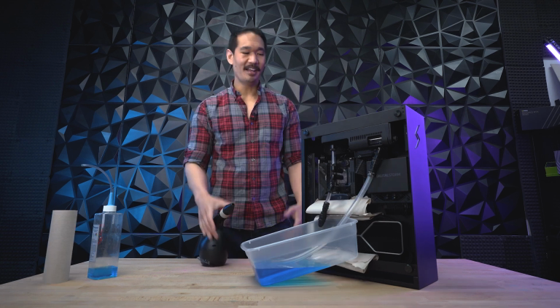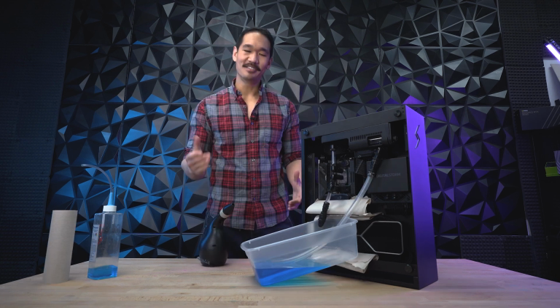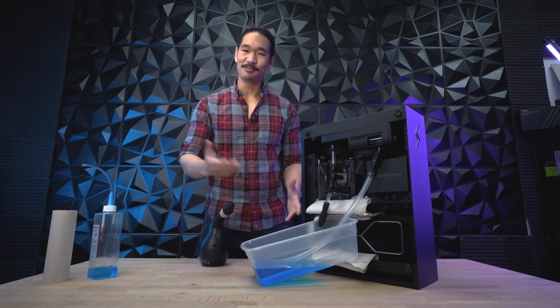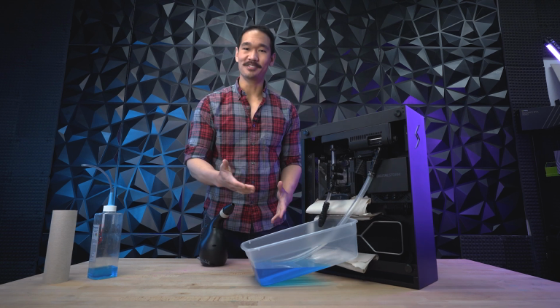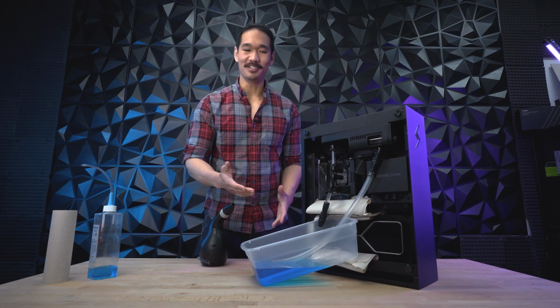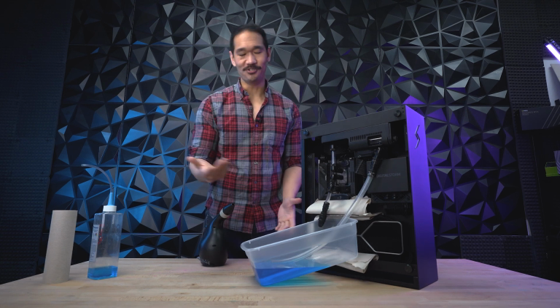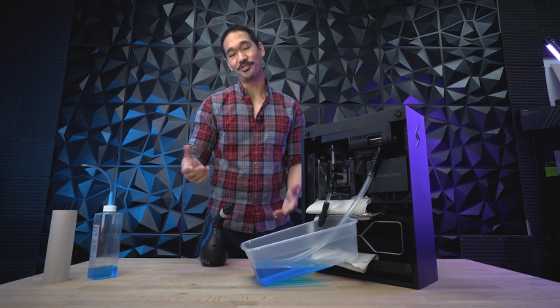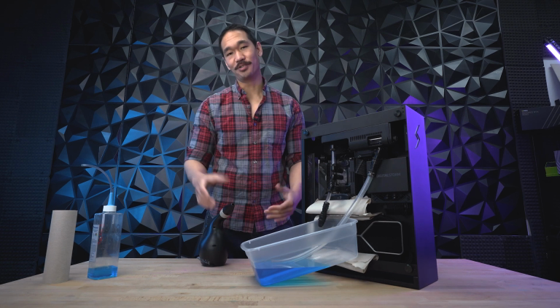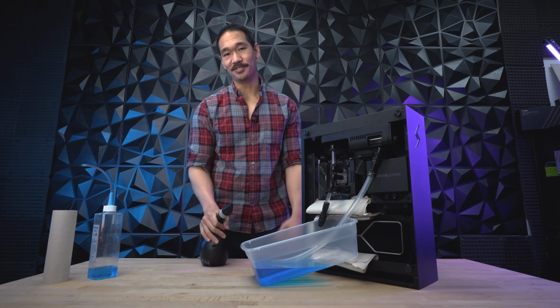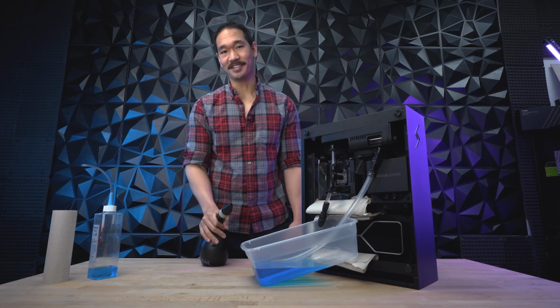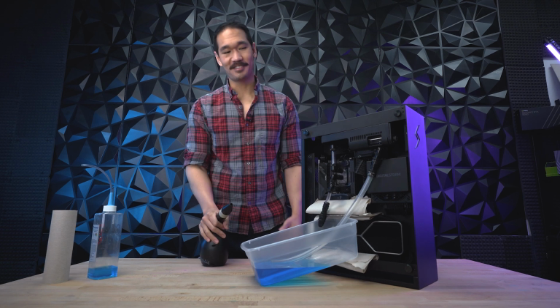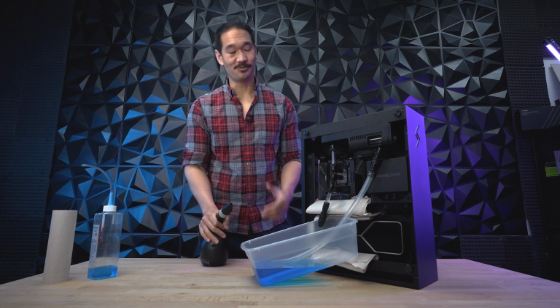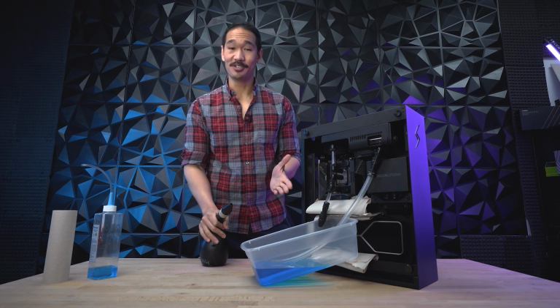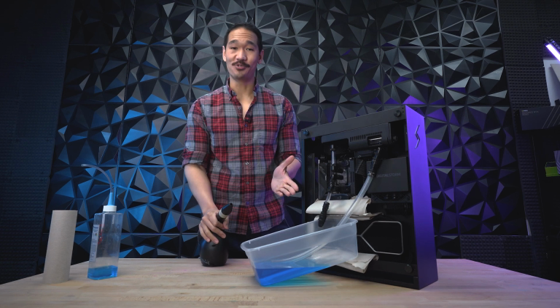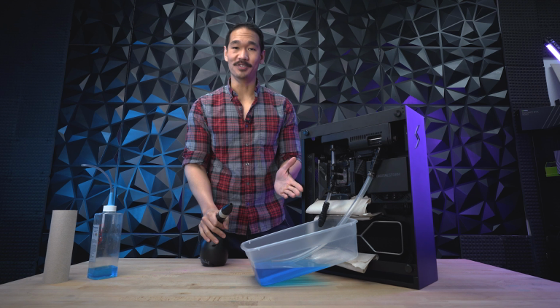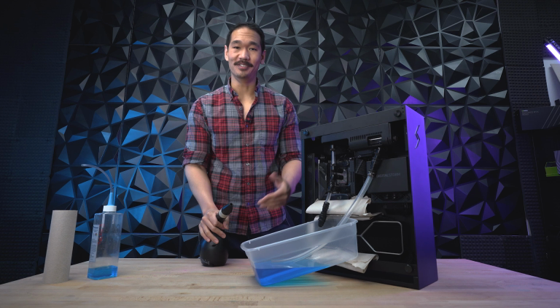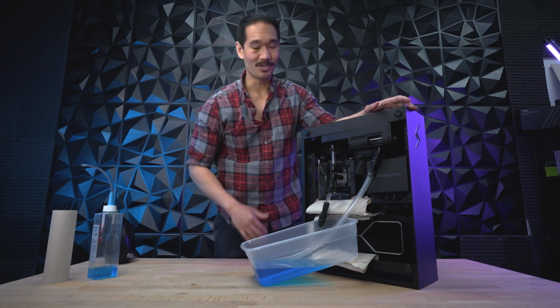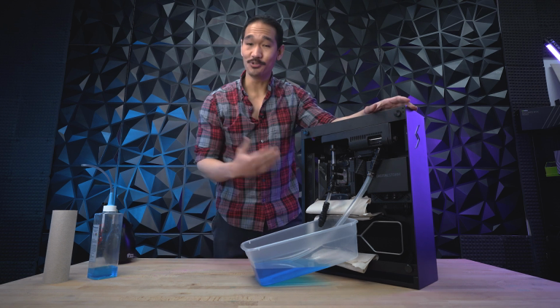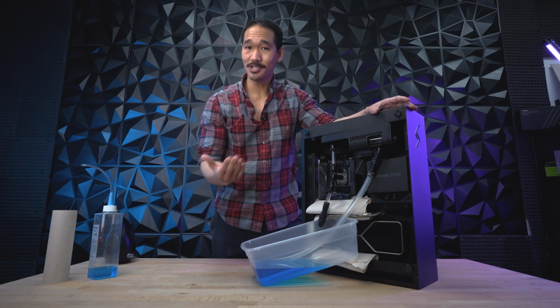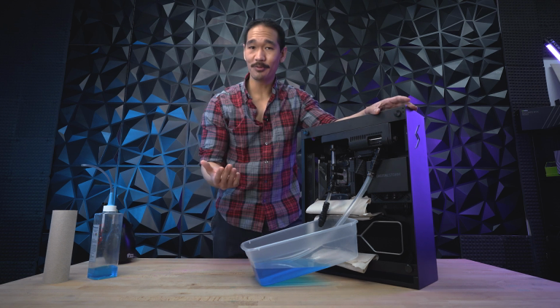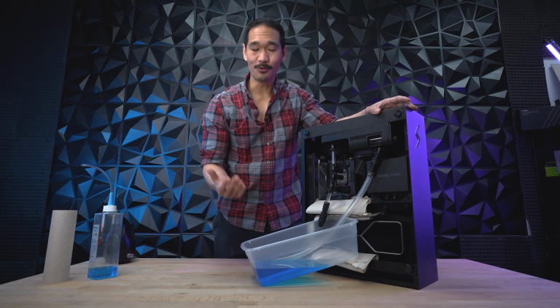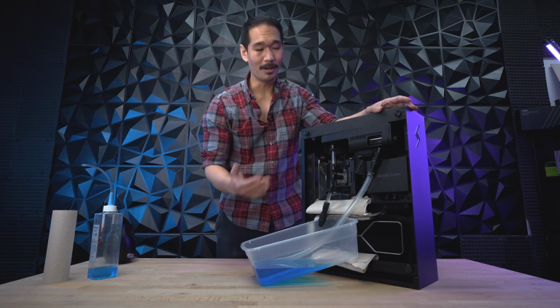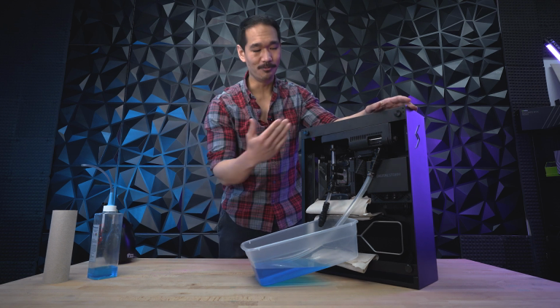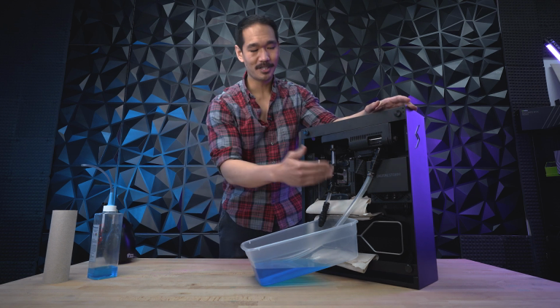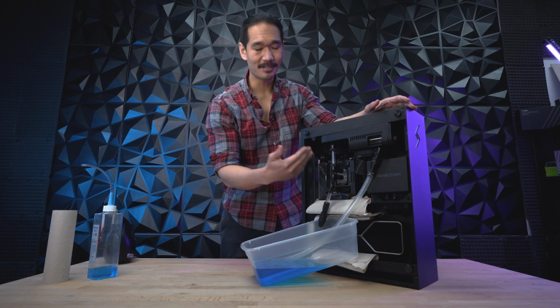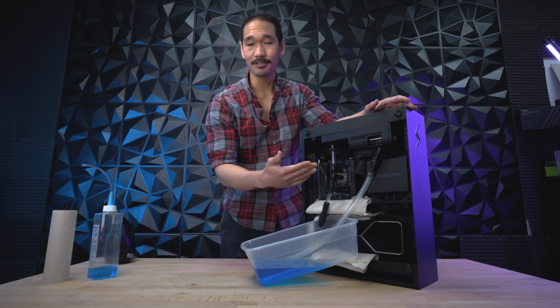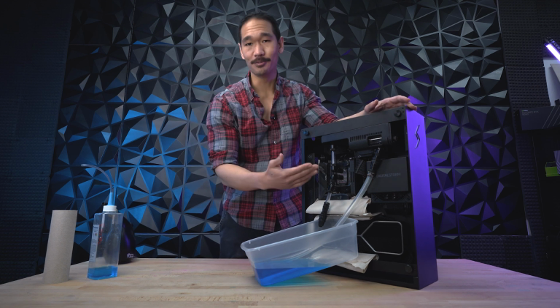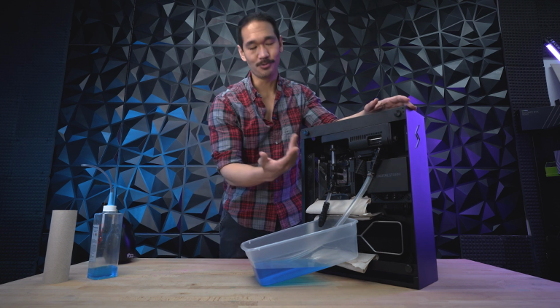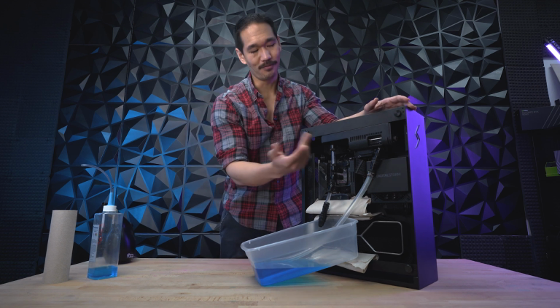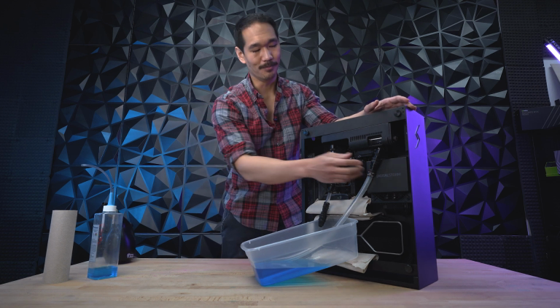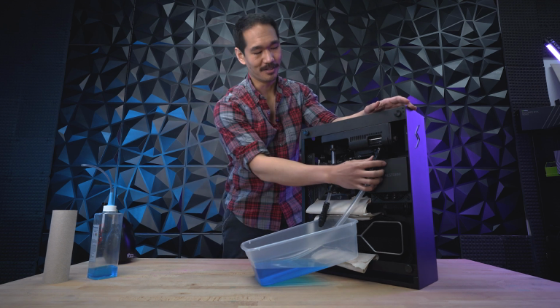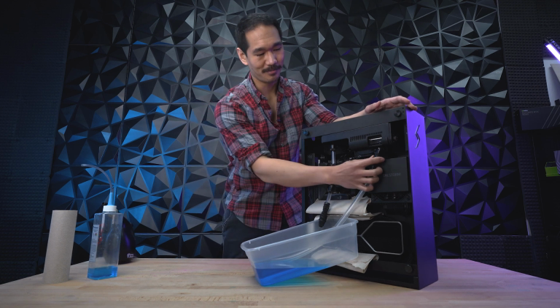And as simple as that, you just drained your Bolt X. So now let's refill it. Just like before, I'm going to reconnect the loop so we can fill it back up.